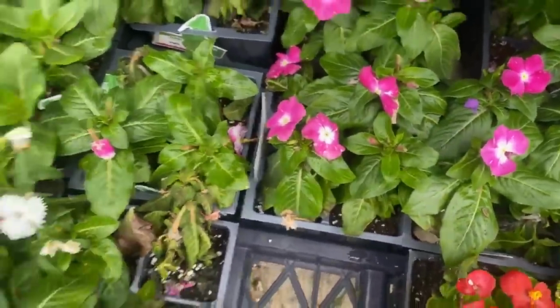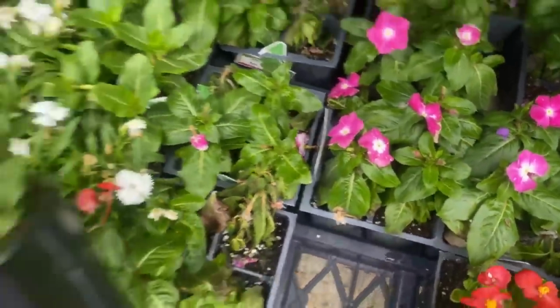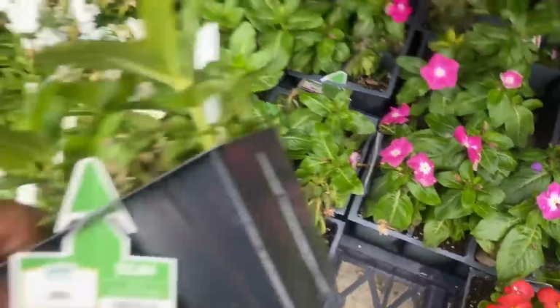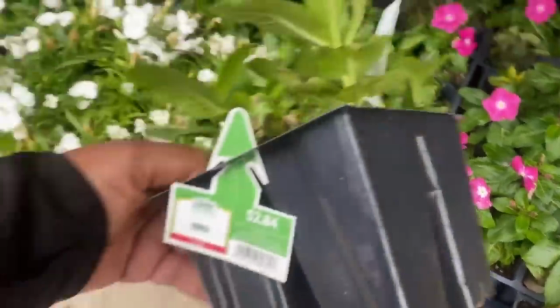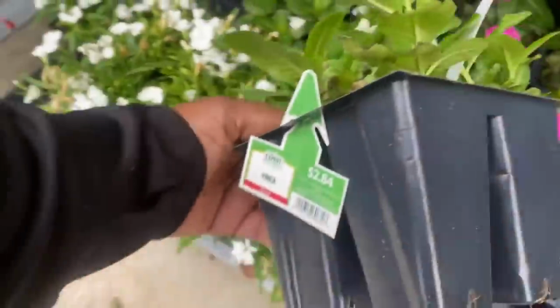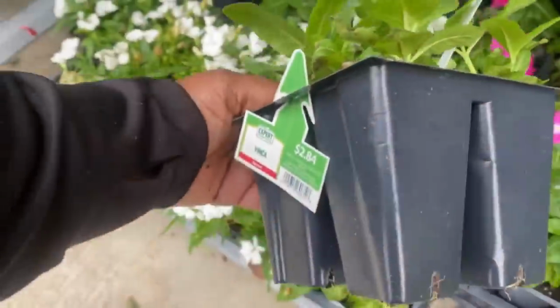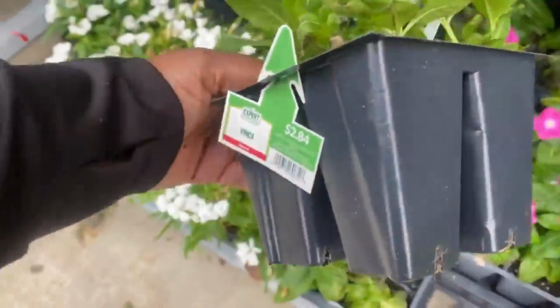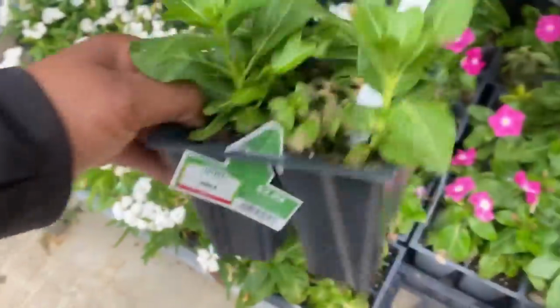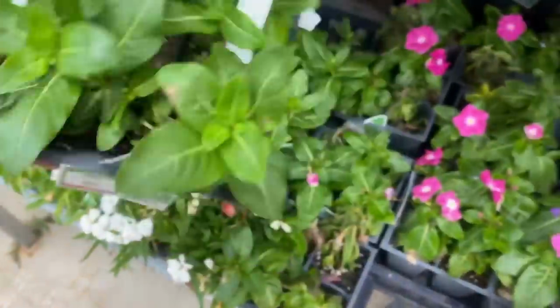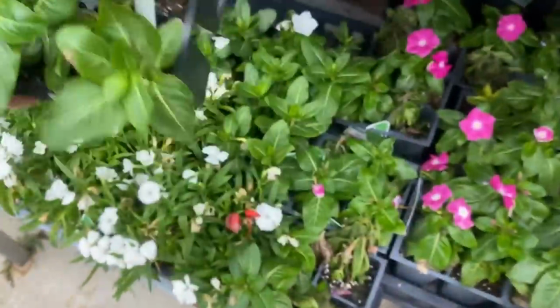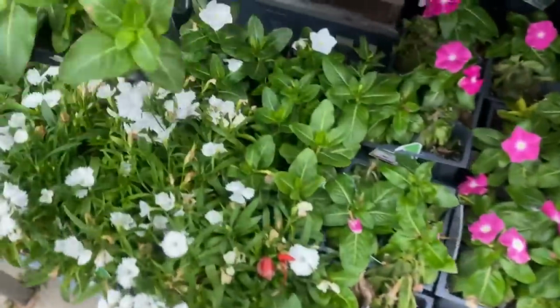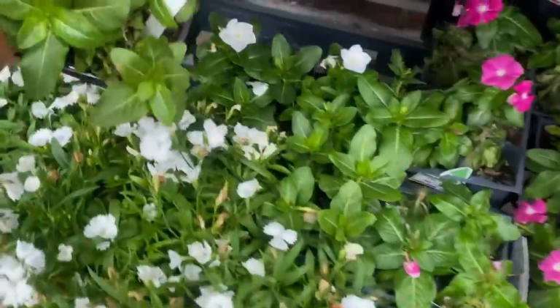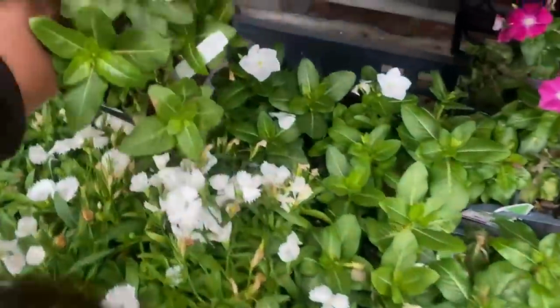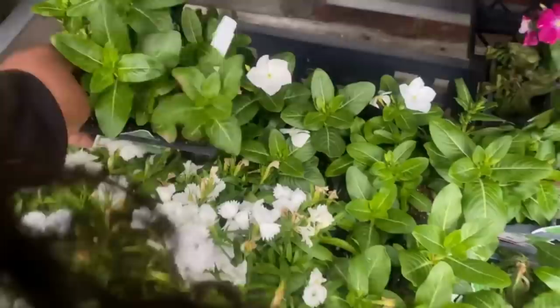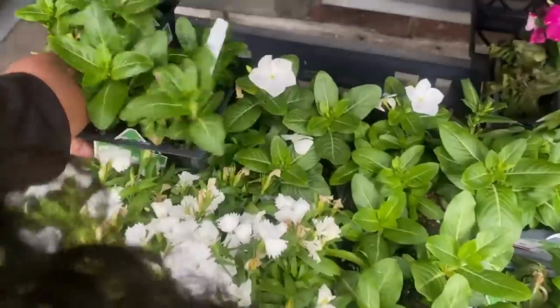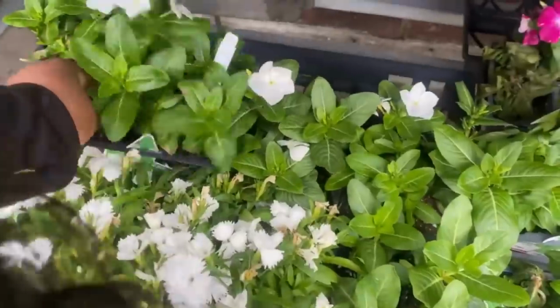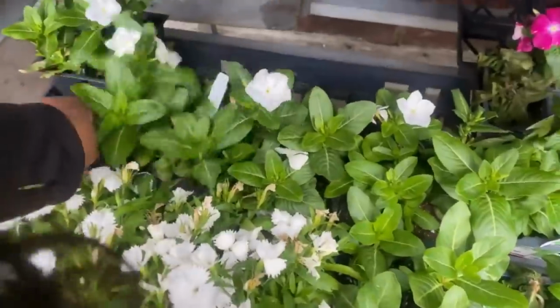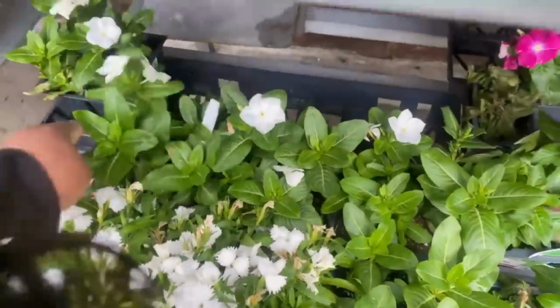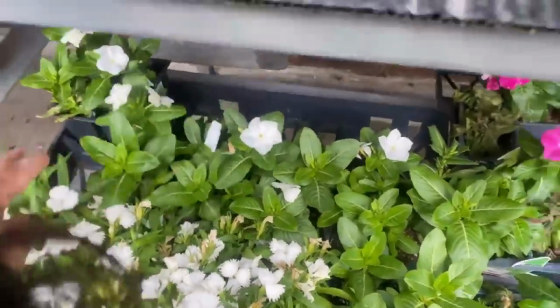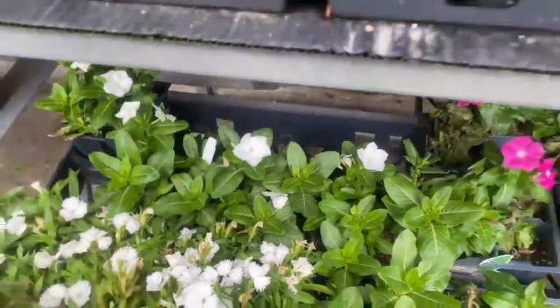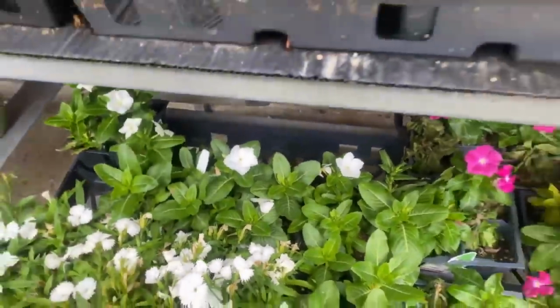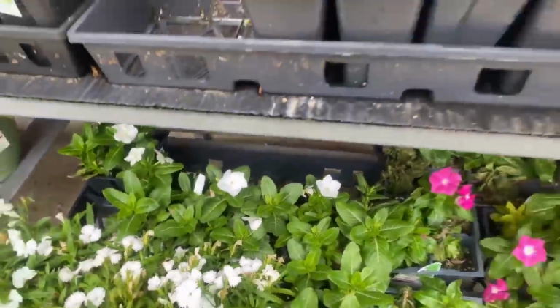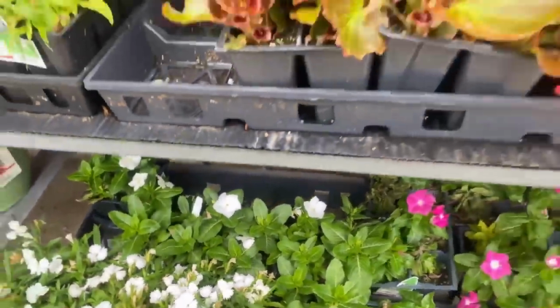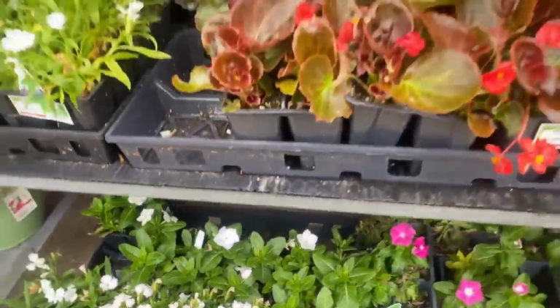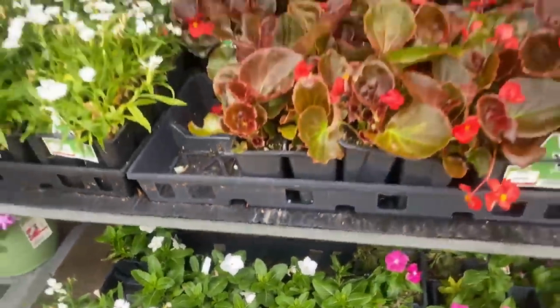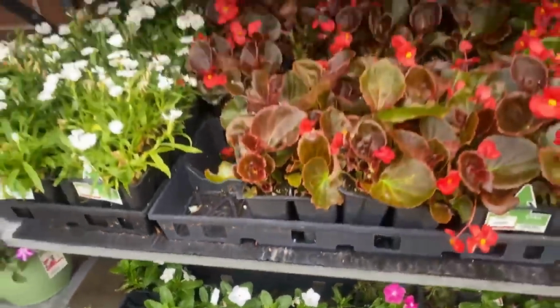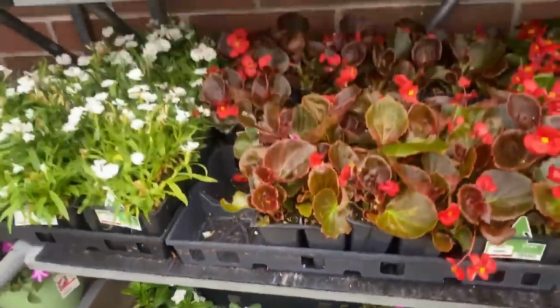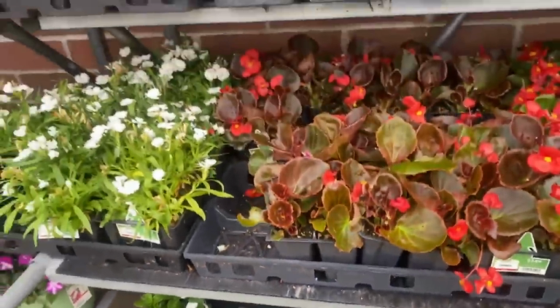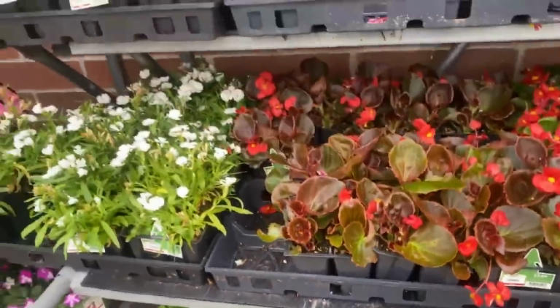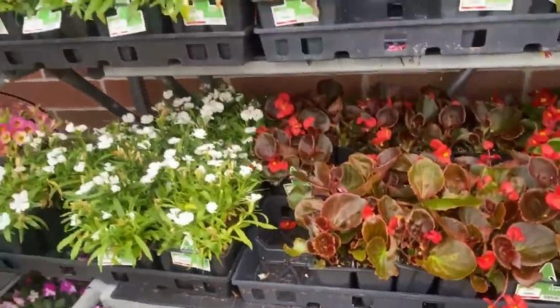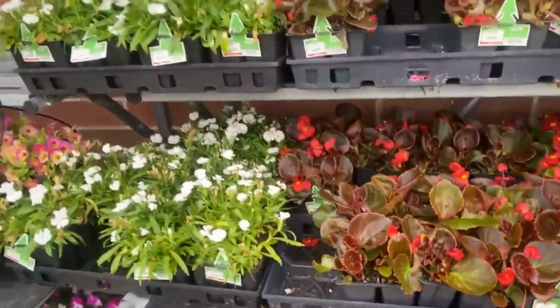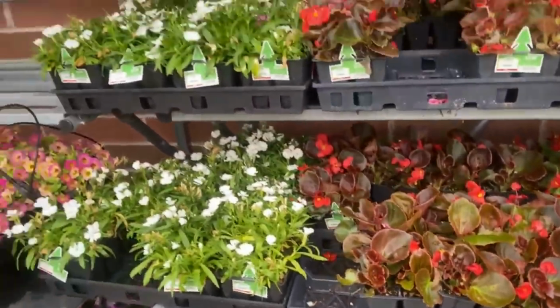These are the four-packs — all of the four-packs are $2.84.